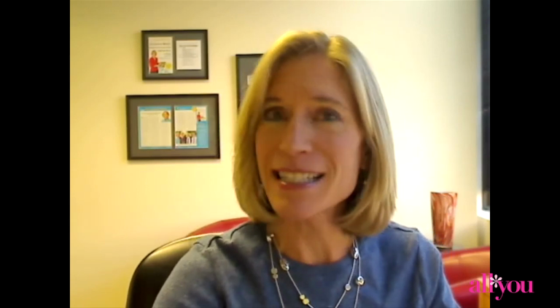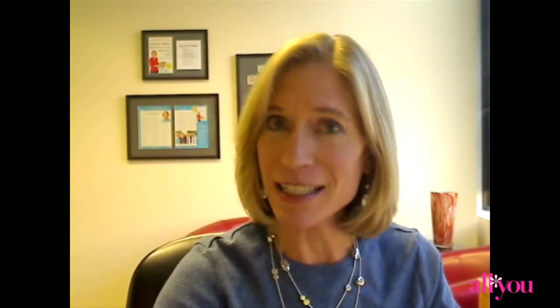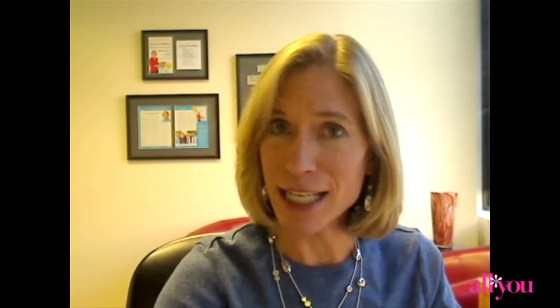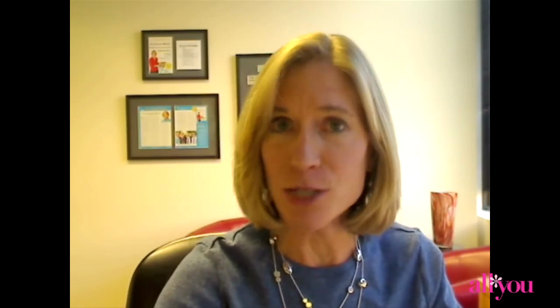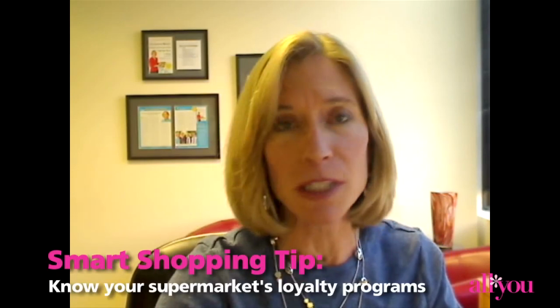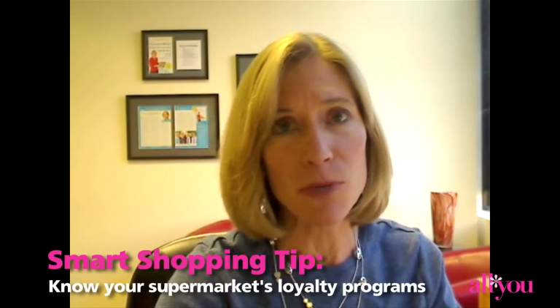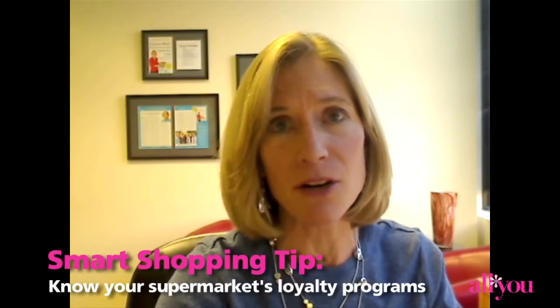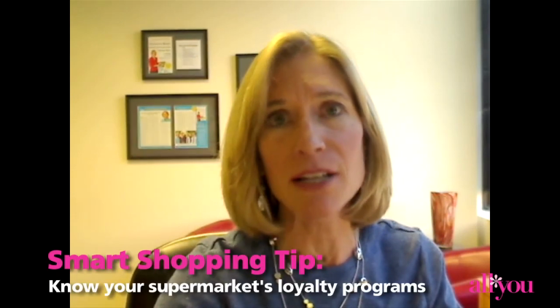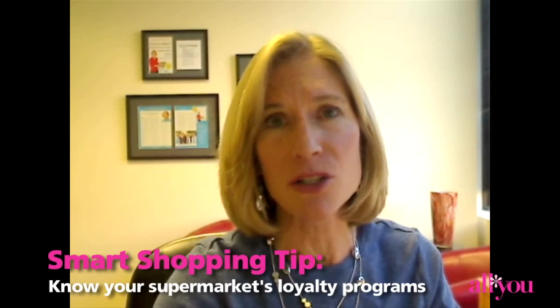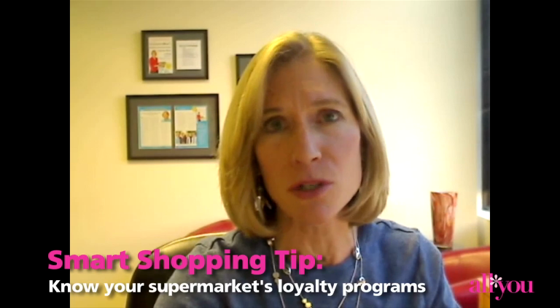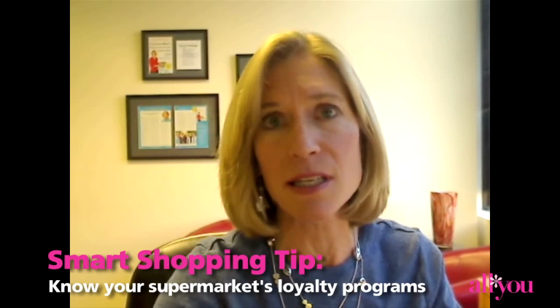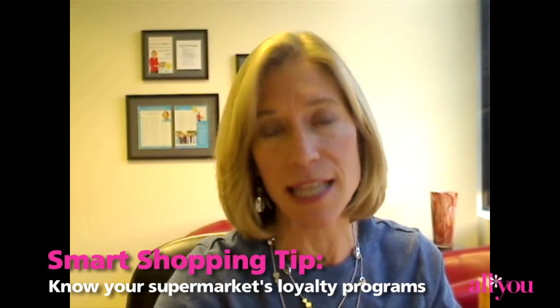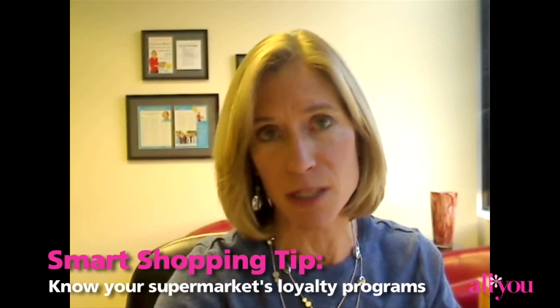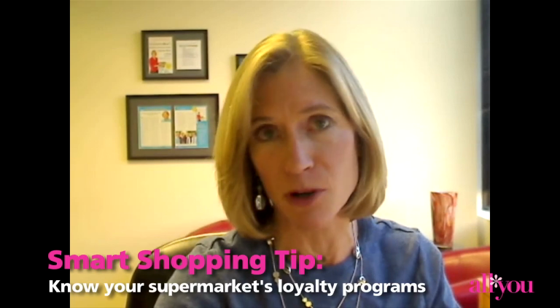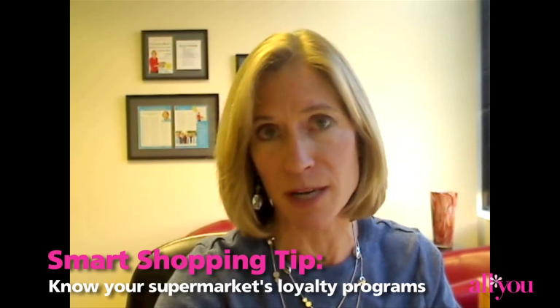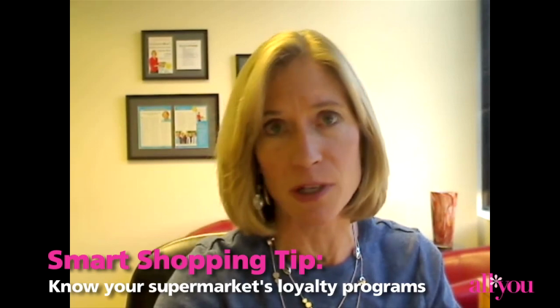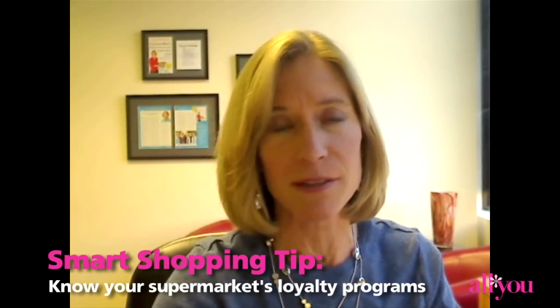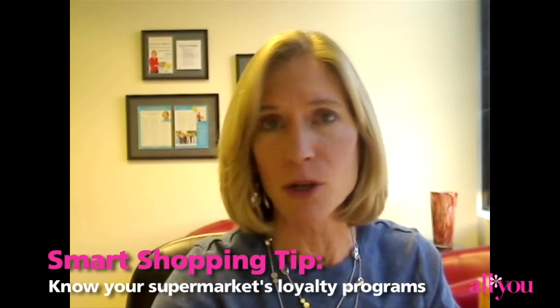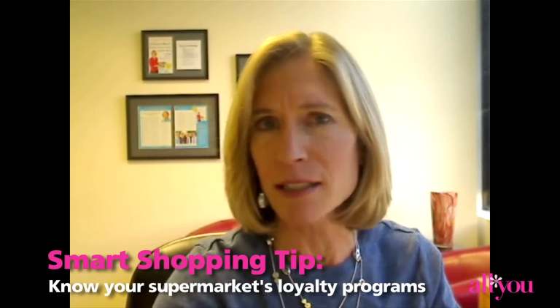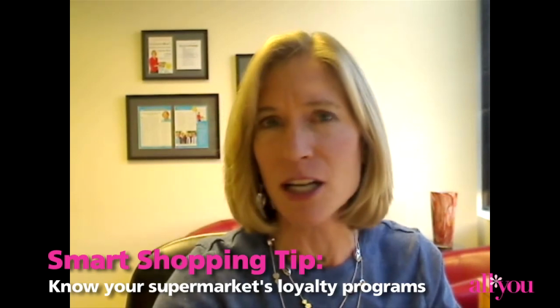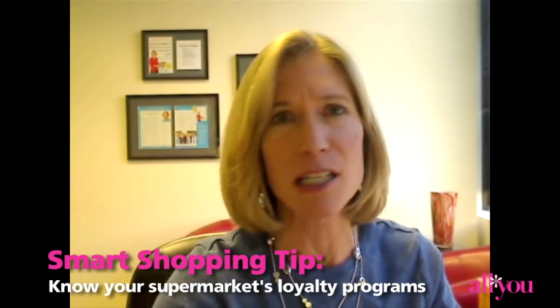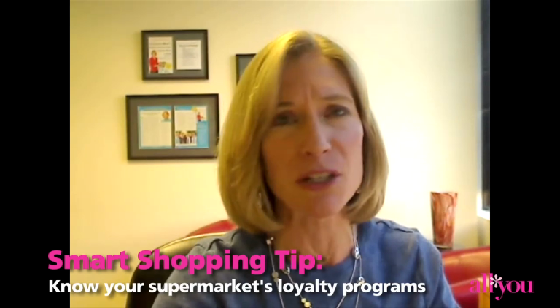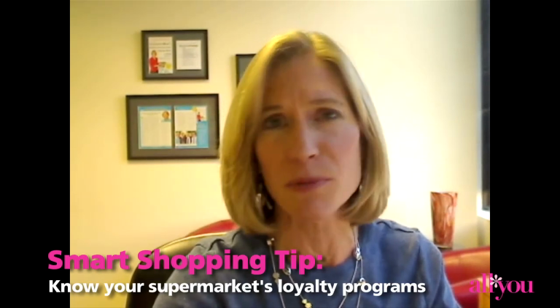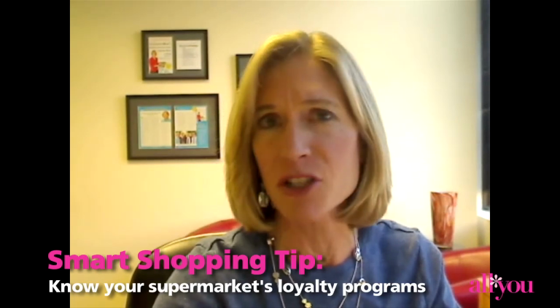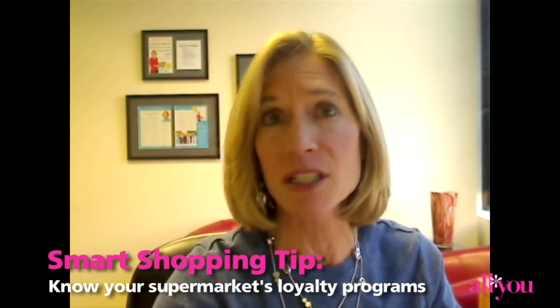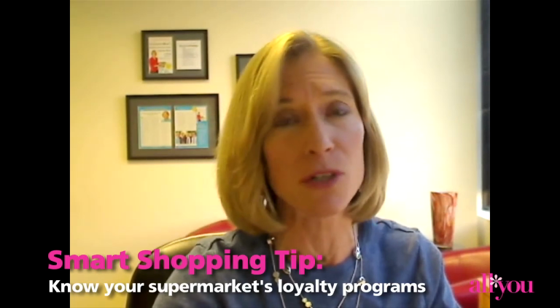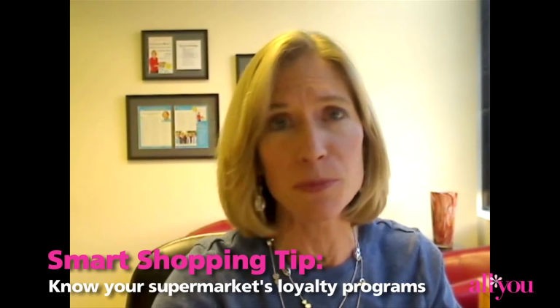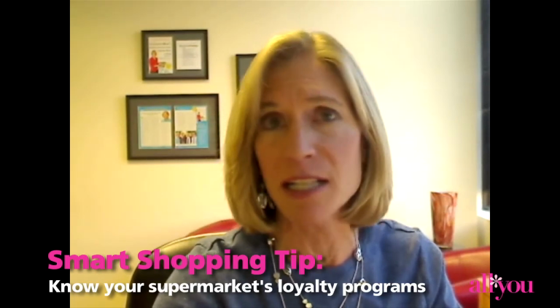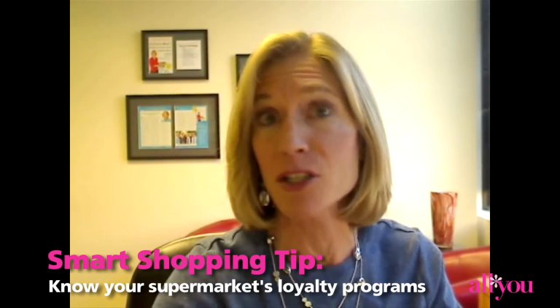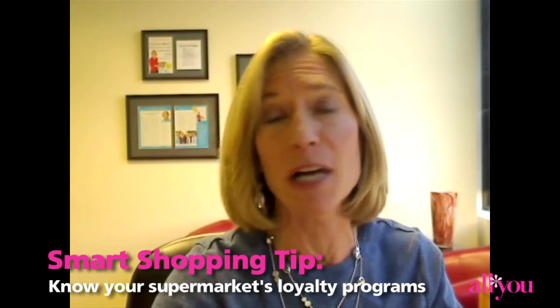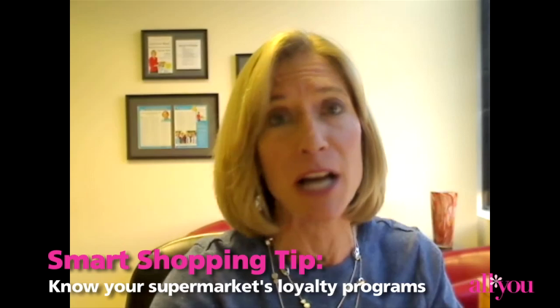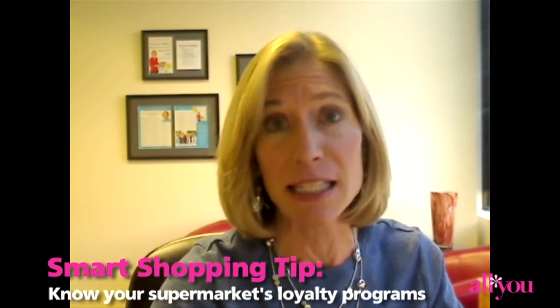Secondly, you really want to know how your store's savings programs work — their loyalty cards, special promotions, store coupons, coupon policy.